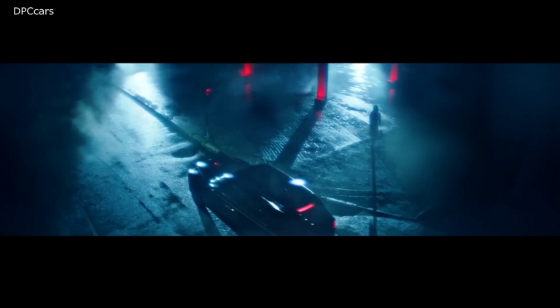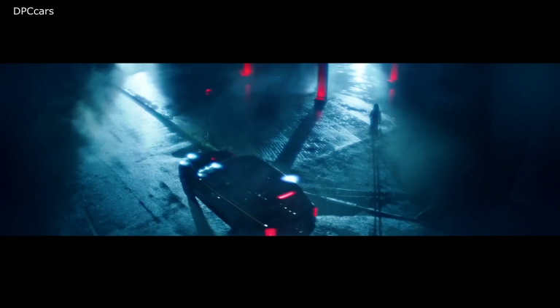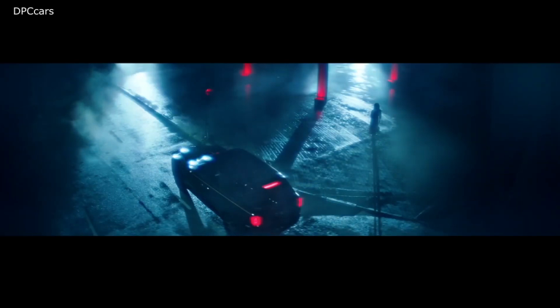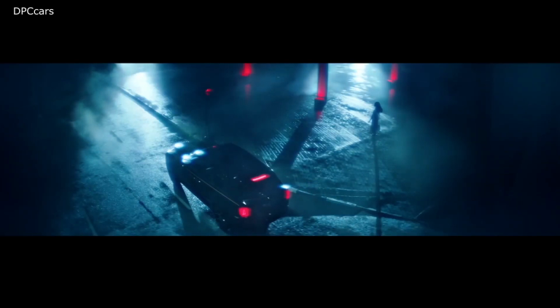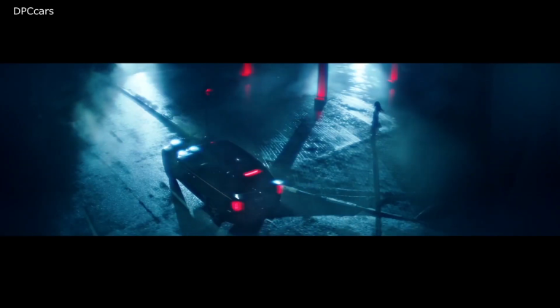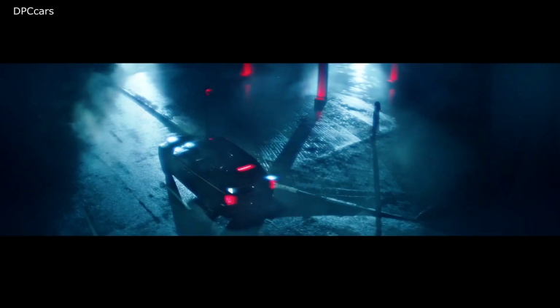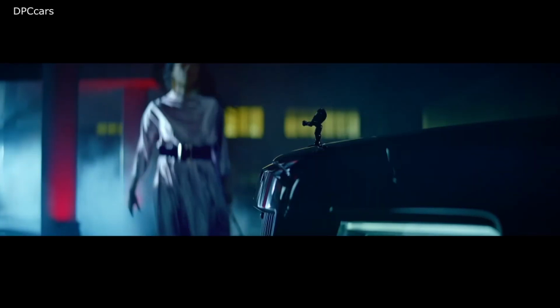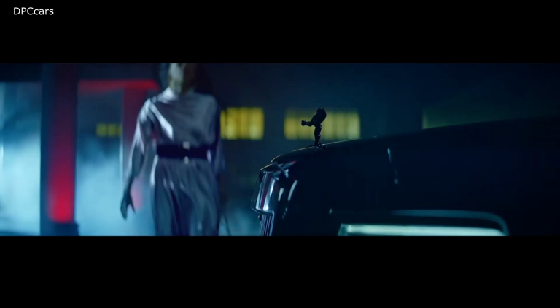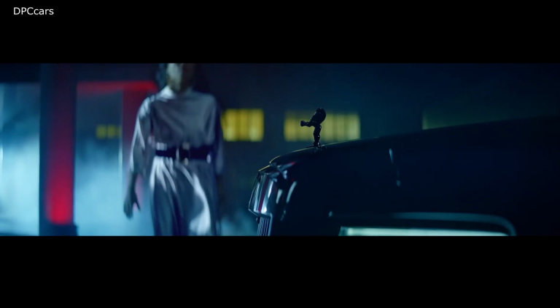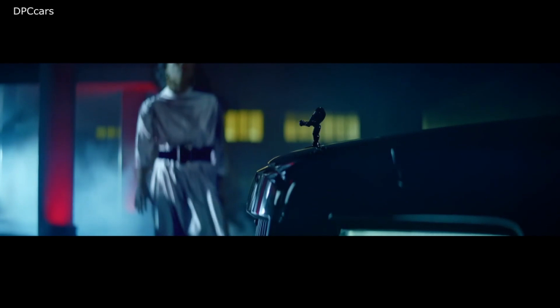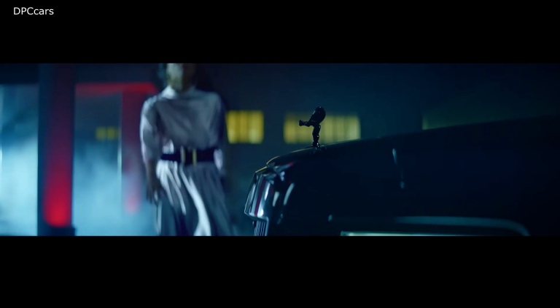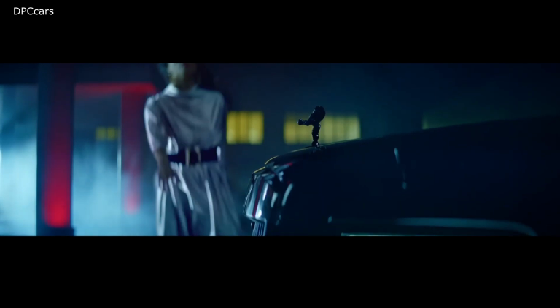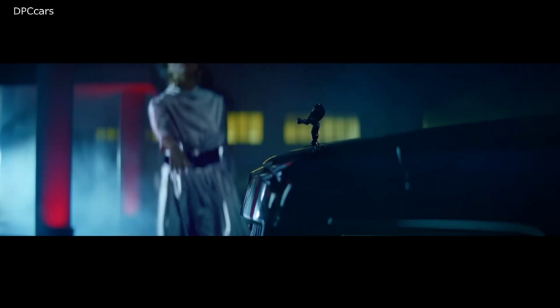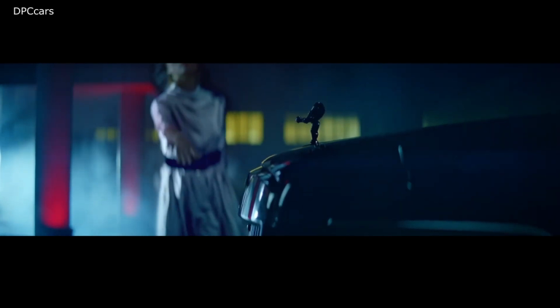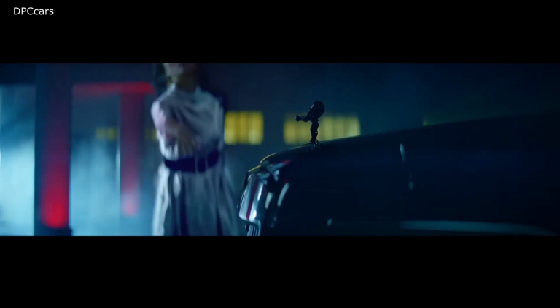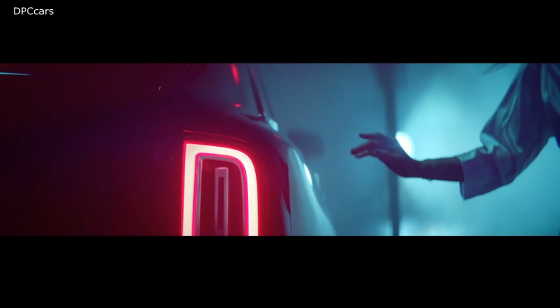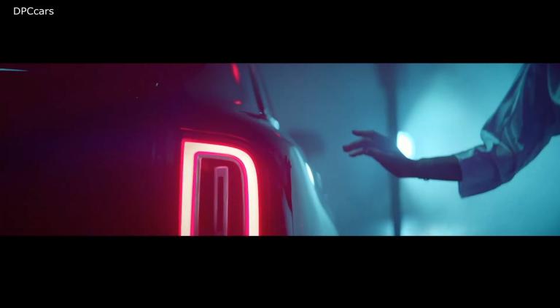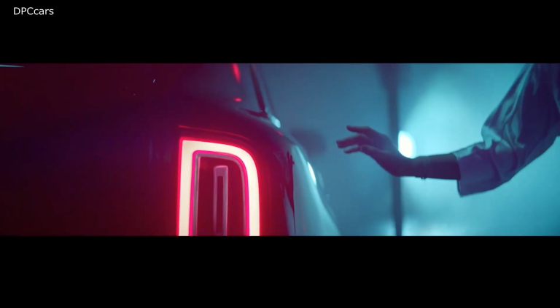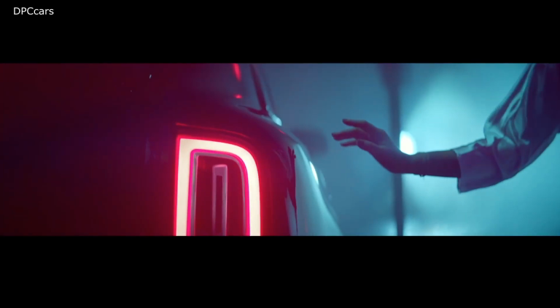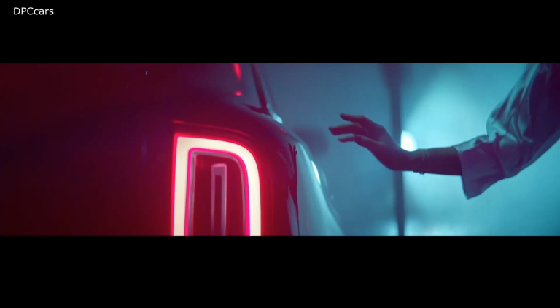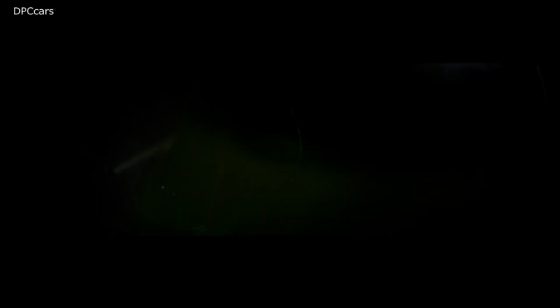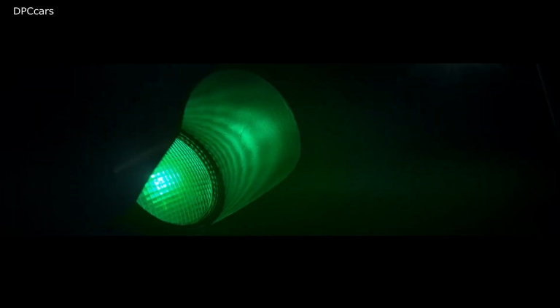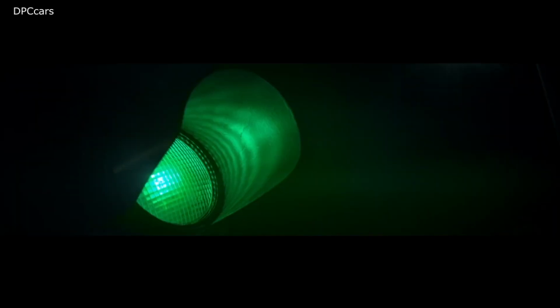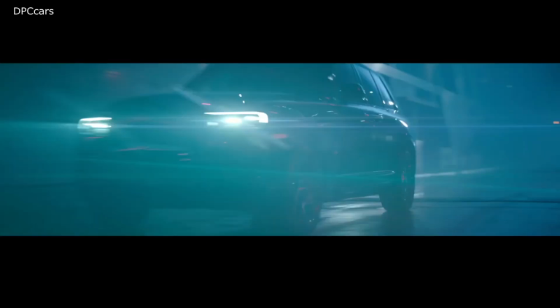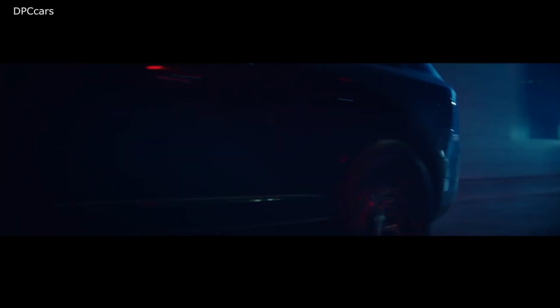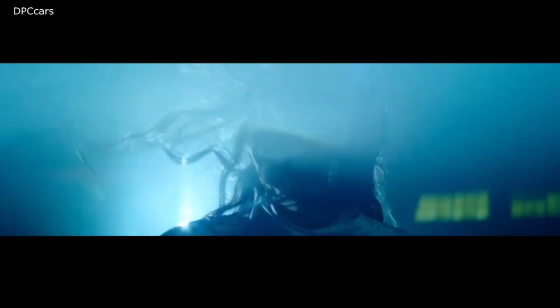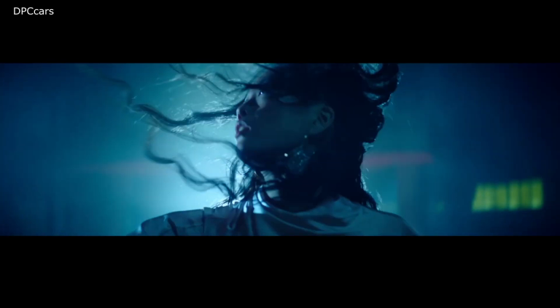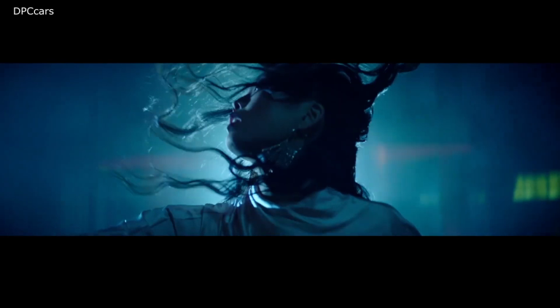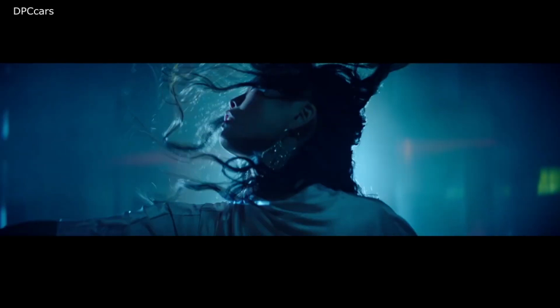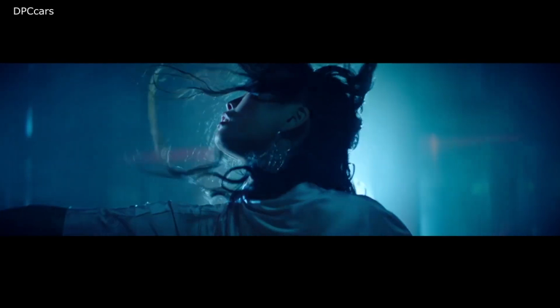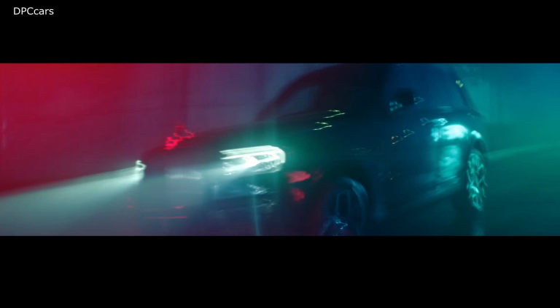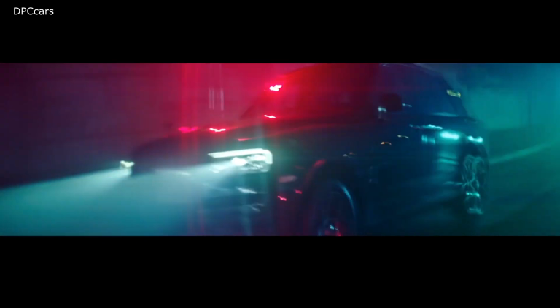And there's something else too. A low button on the gear shift lever gives the Cullinan Black Badge's exhaust a more conspicuous note.